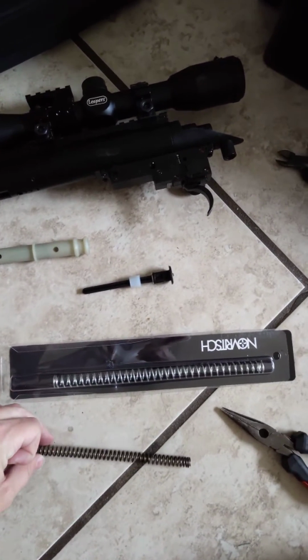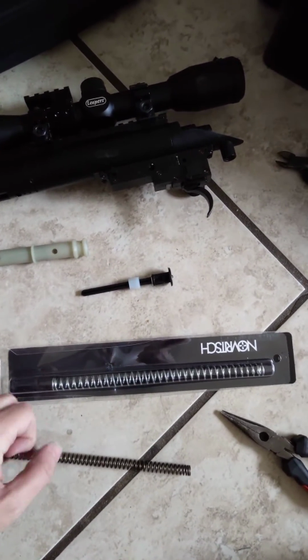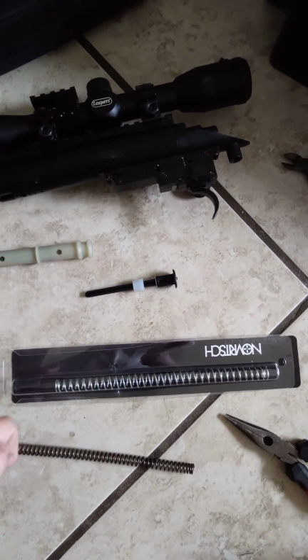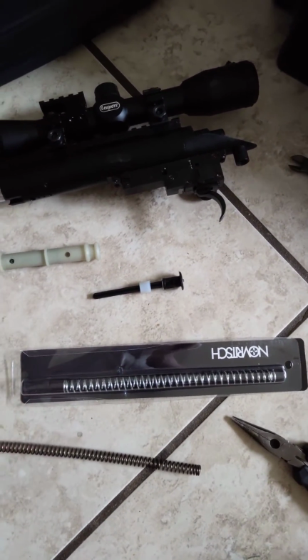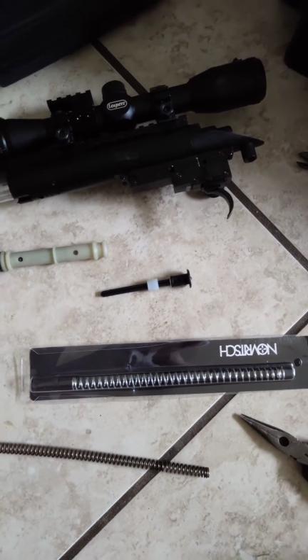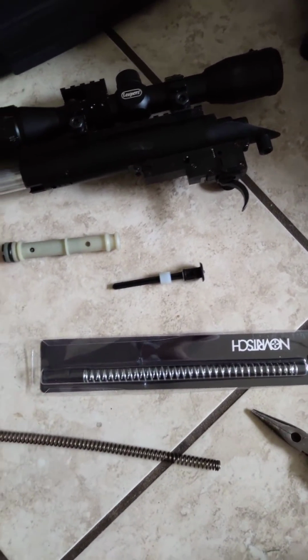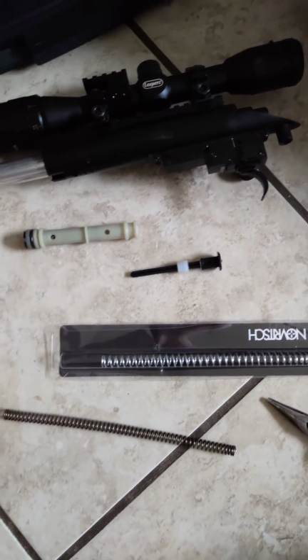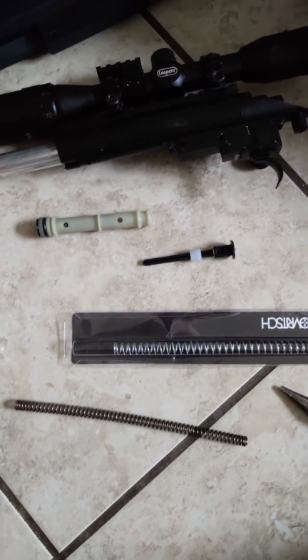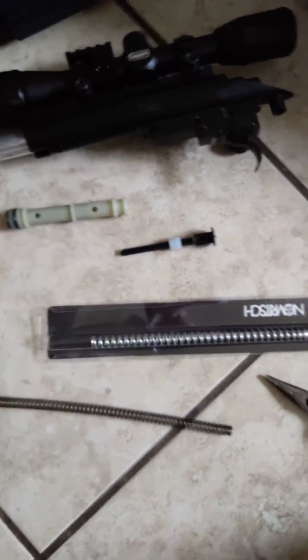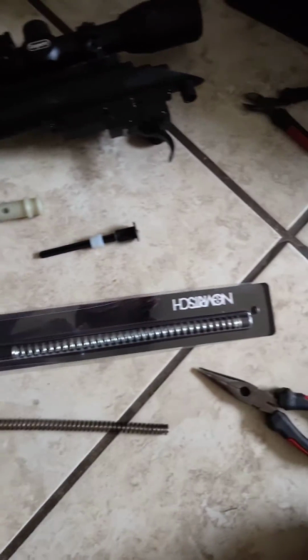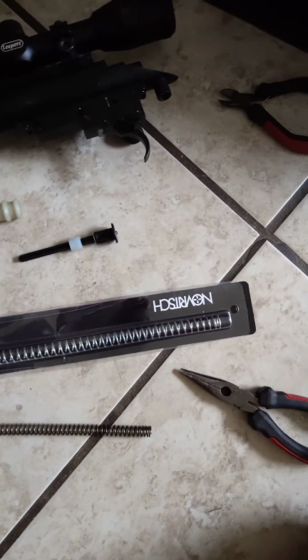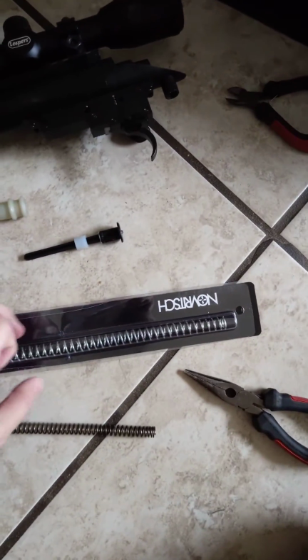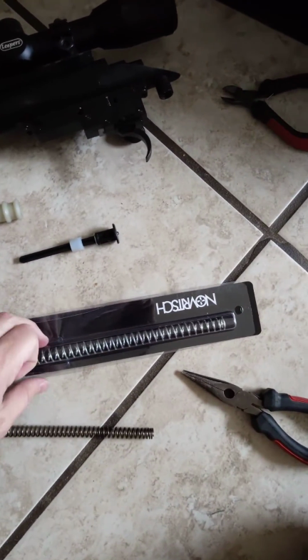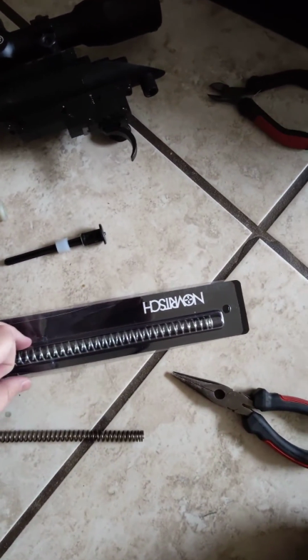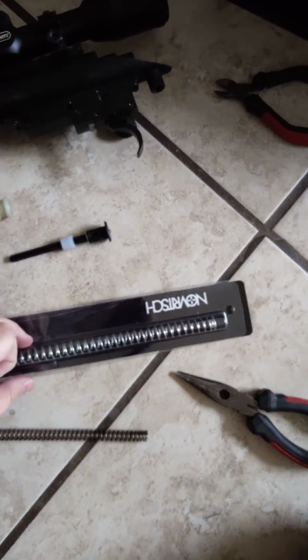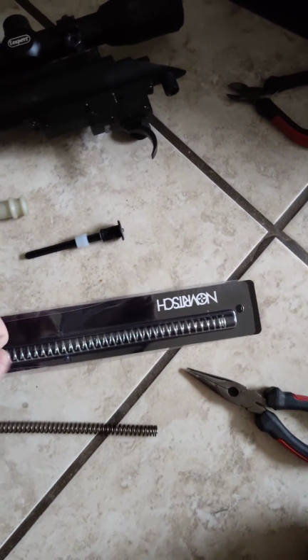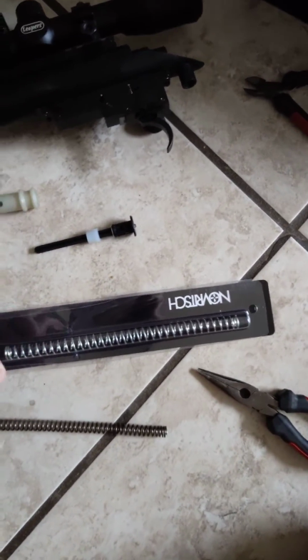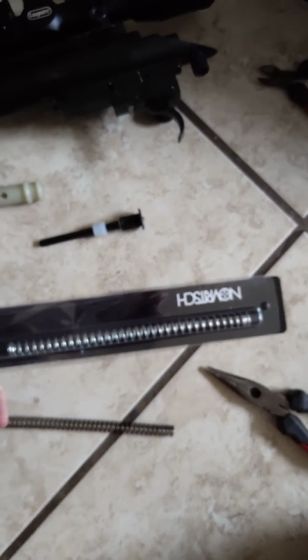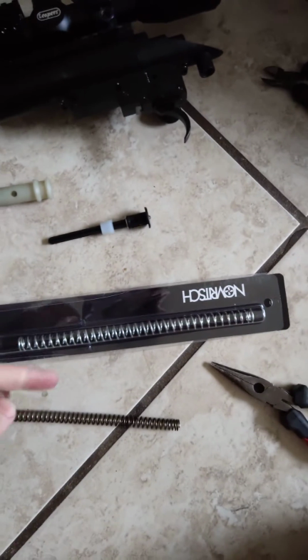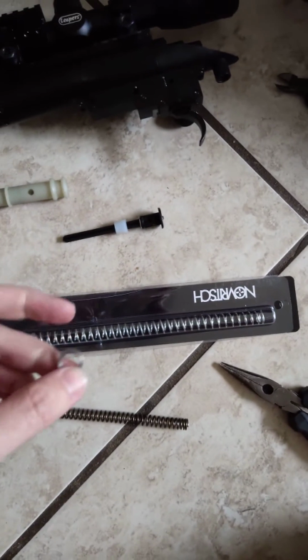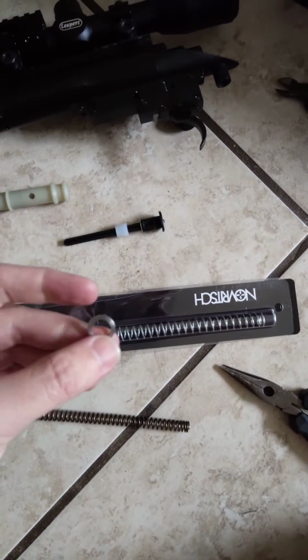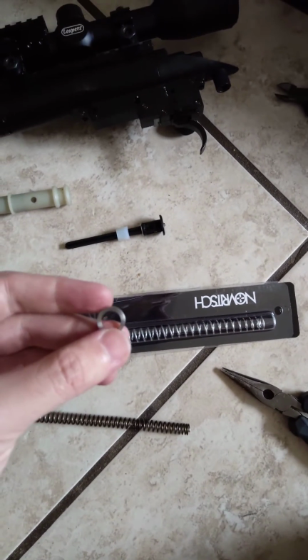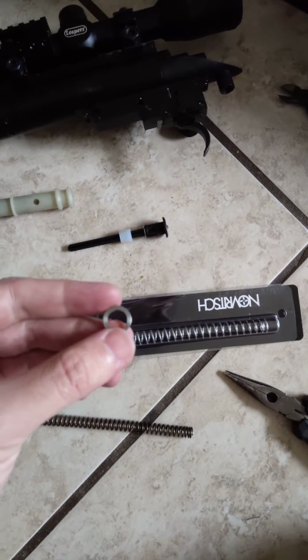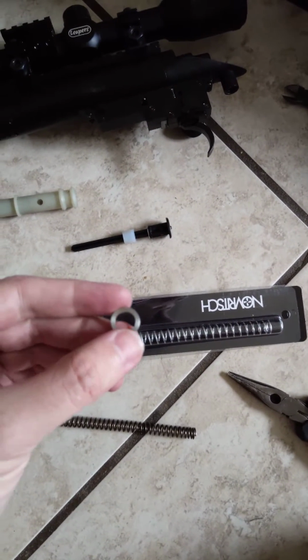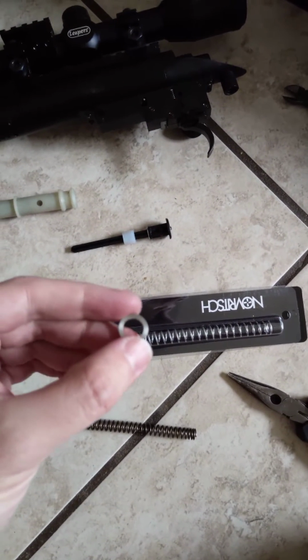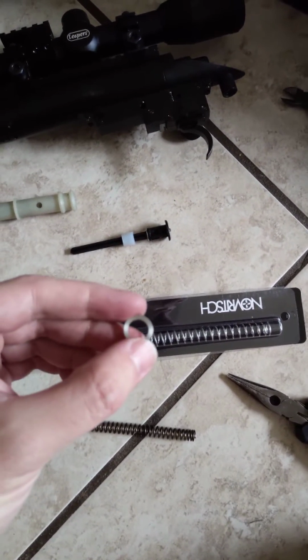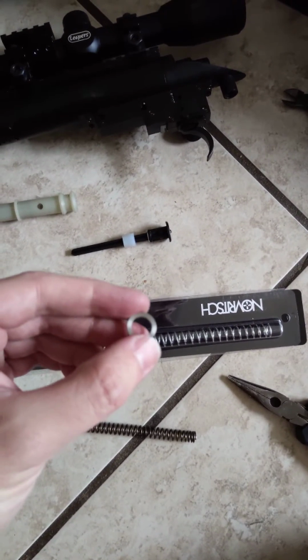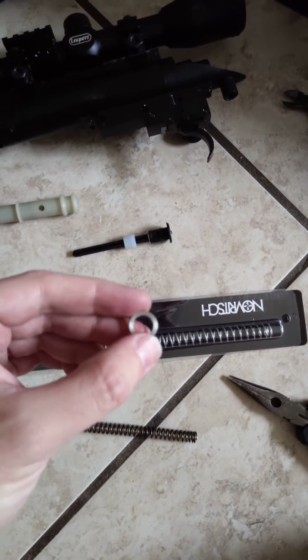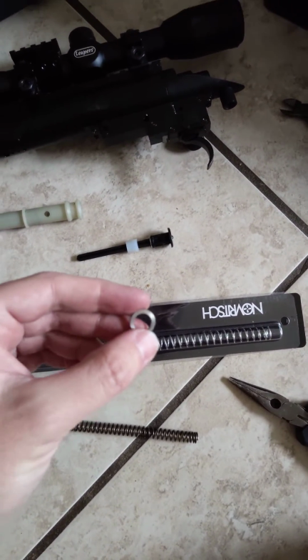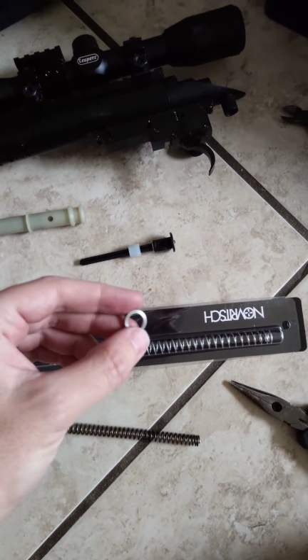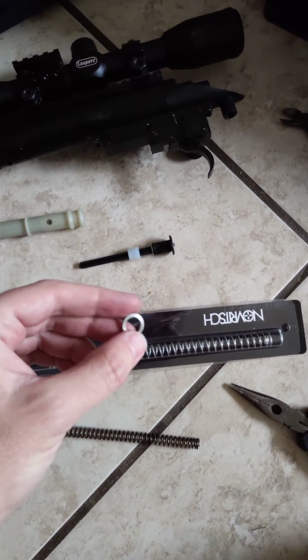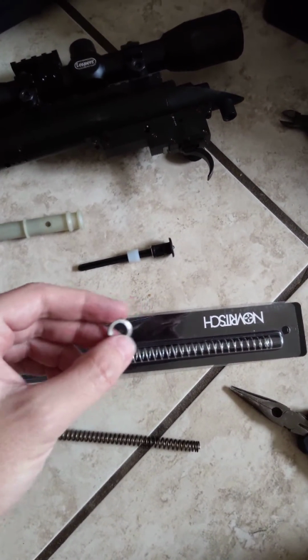The problem is that the Navritch spring that I bought, as well as the adjuster rings, are too big.